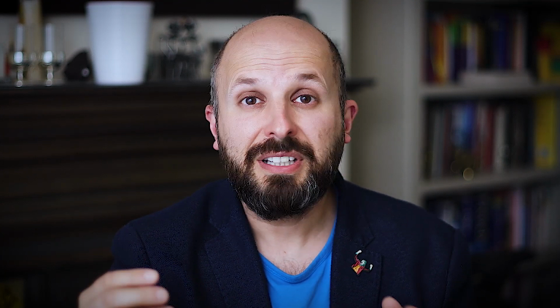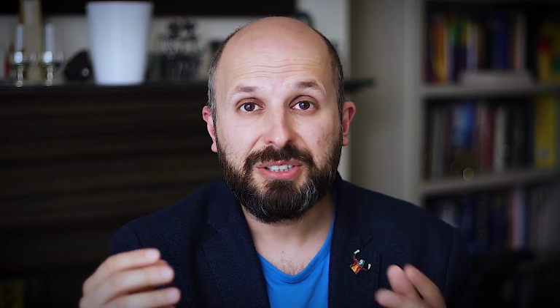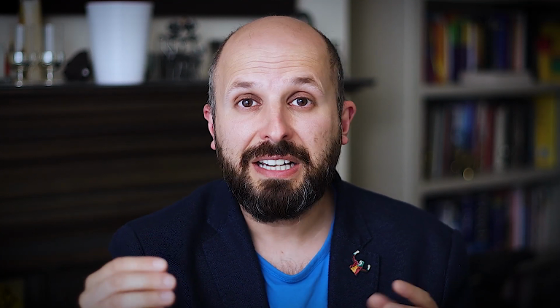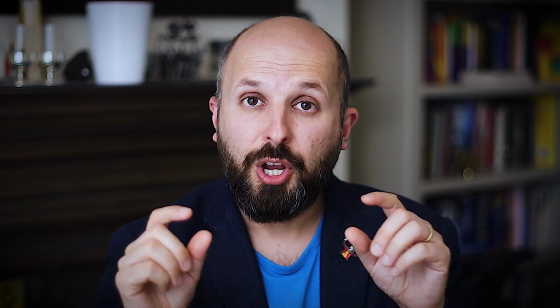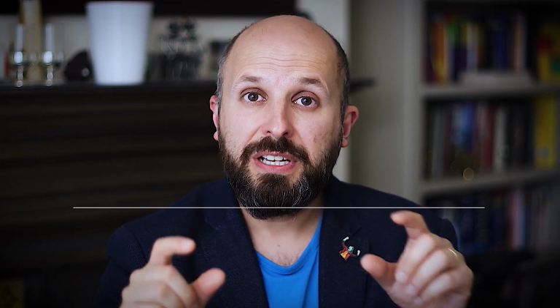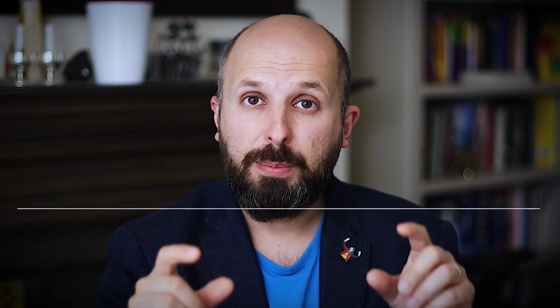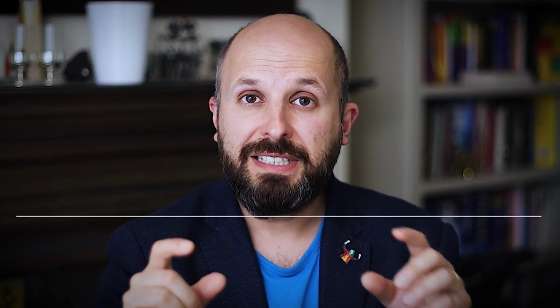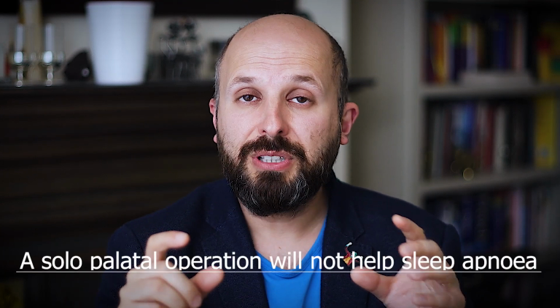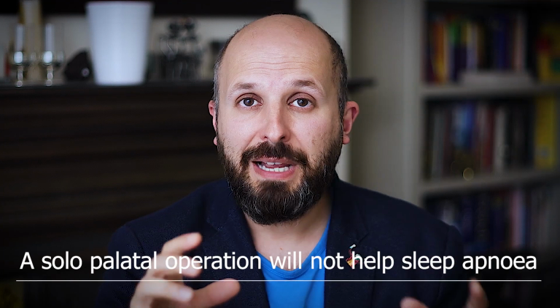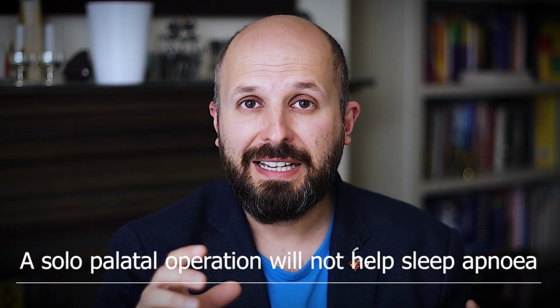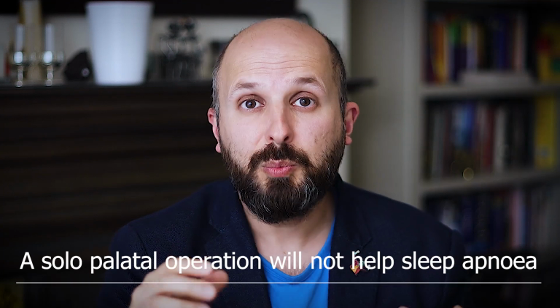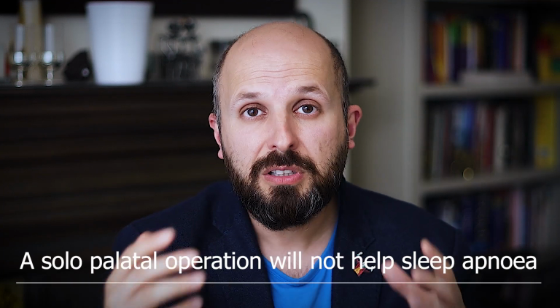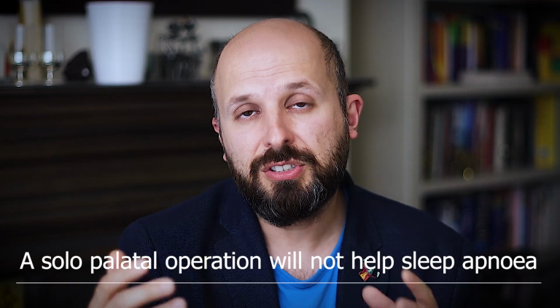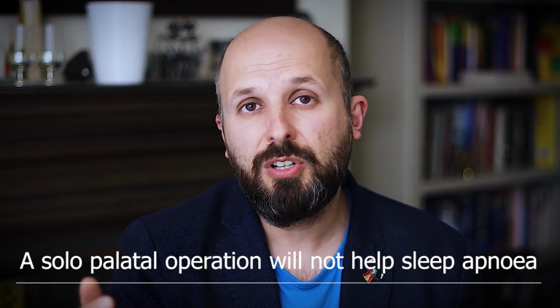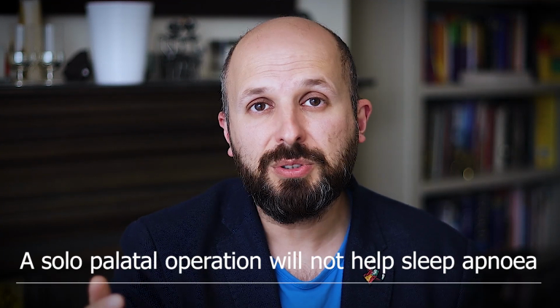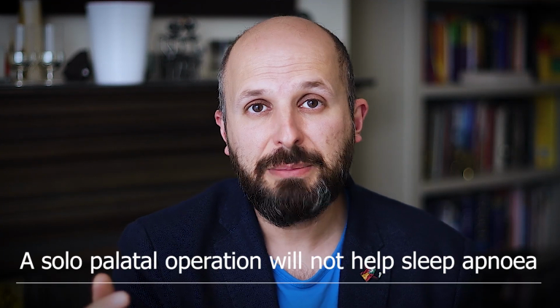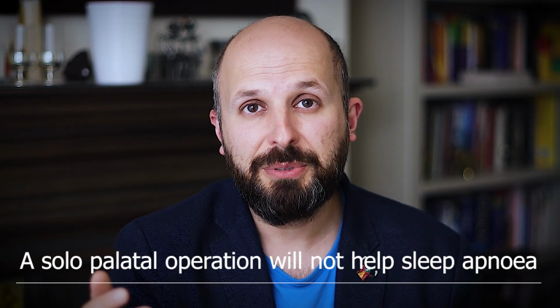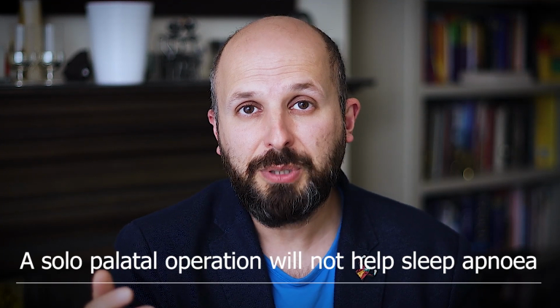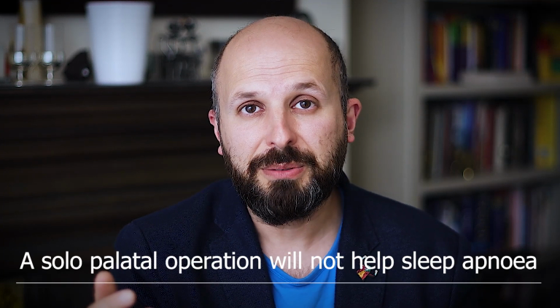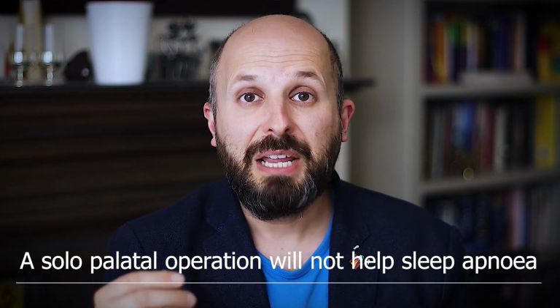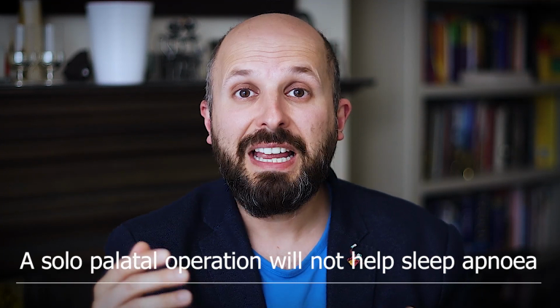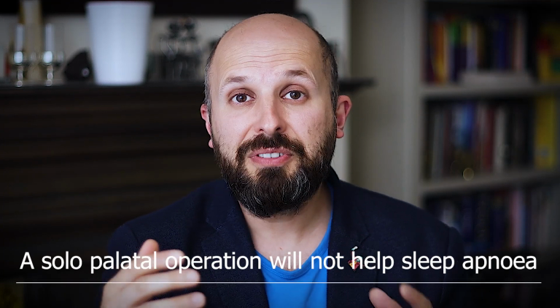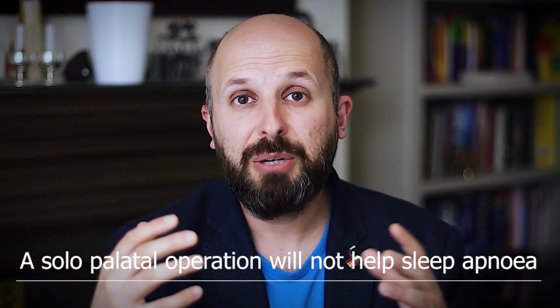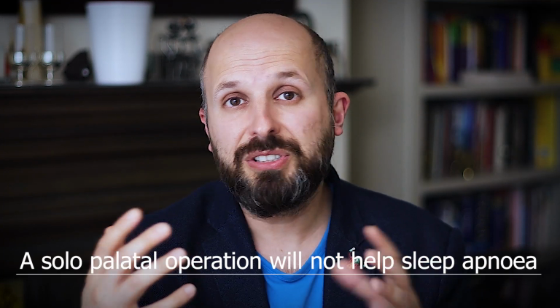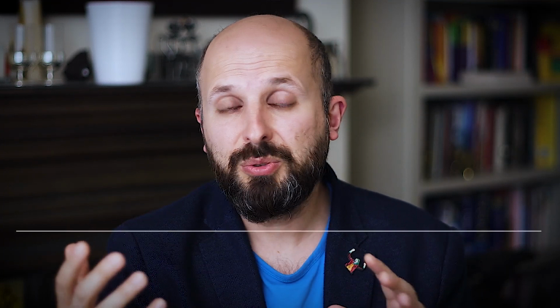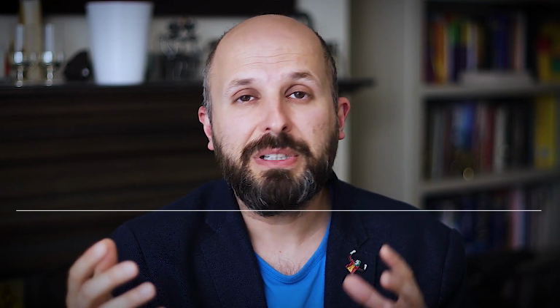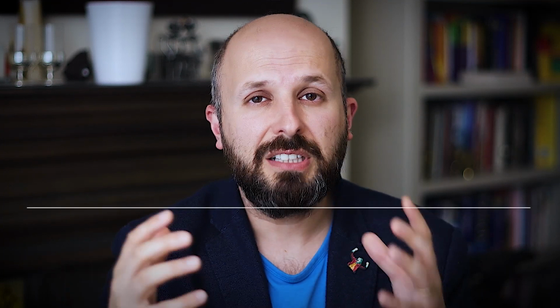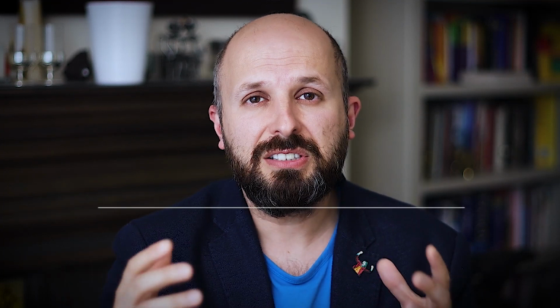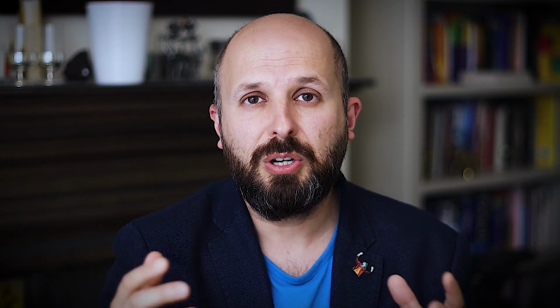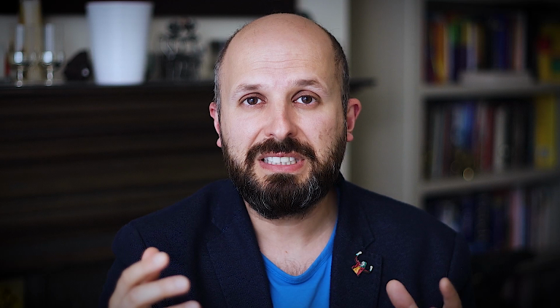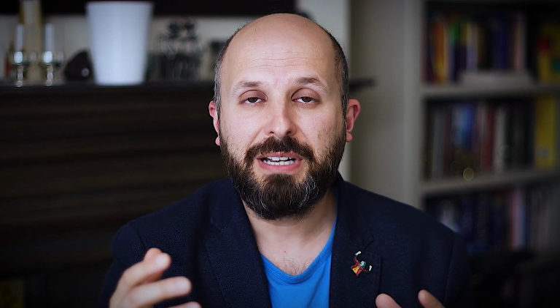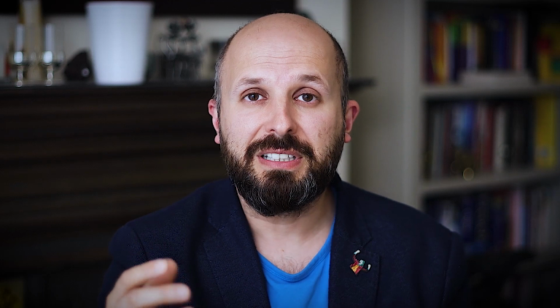That's why only operating on the palate will not solve your sleep apnea problem. It may help the snoring, but it doesn't stop sleep apnea.